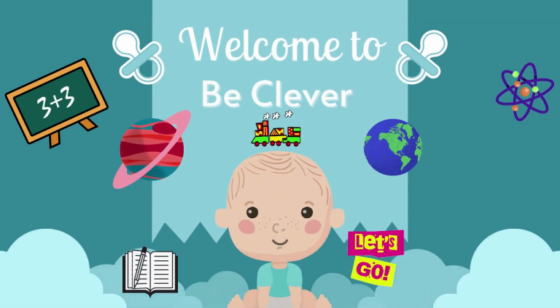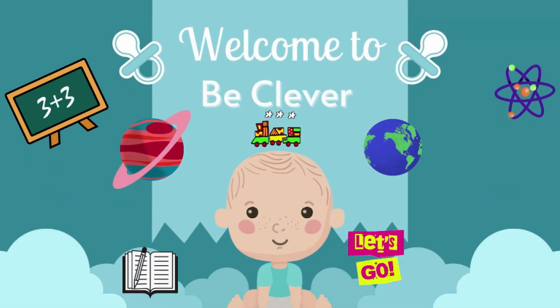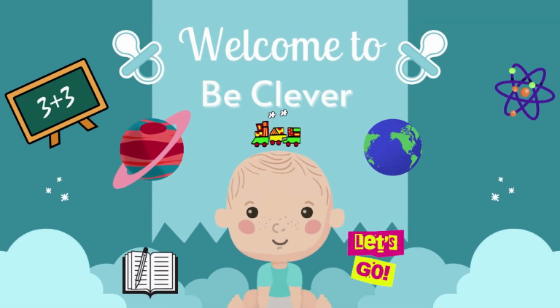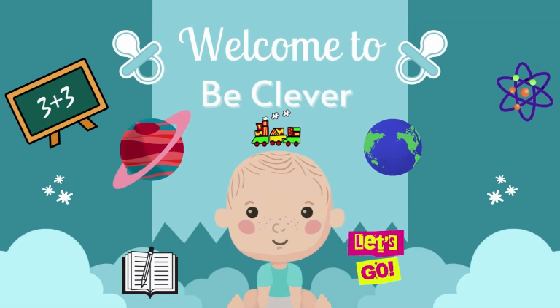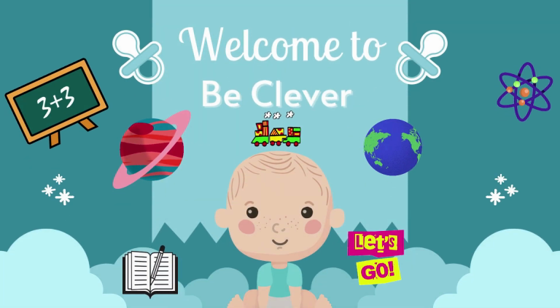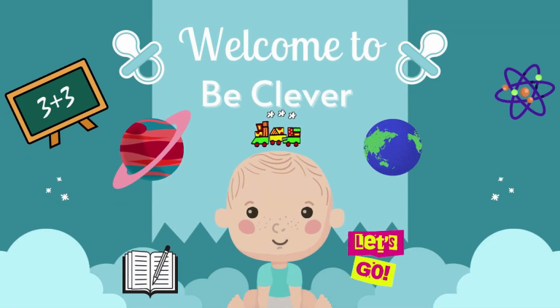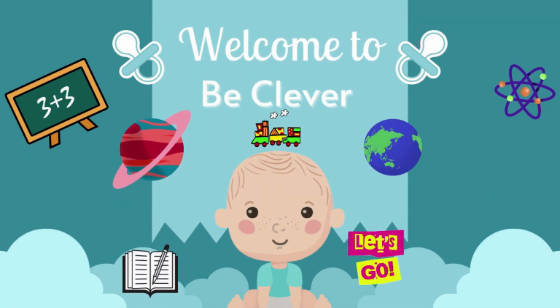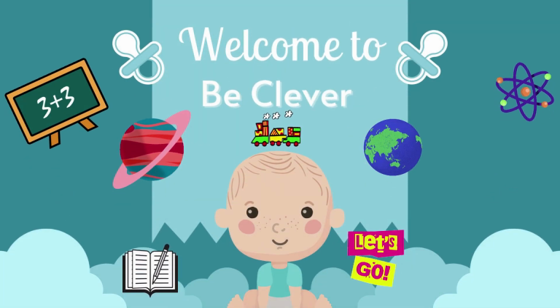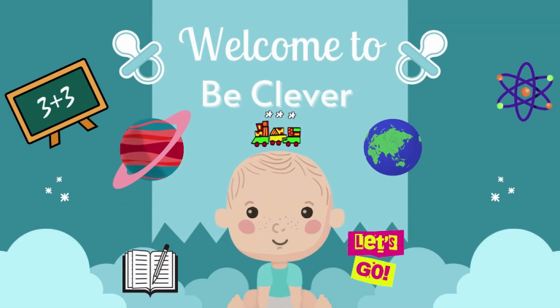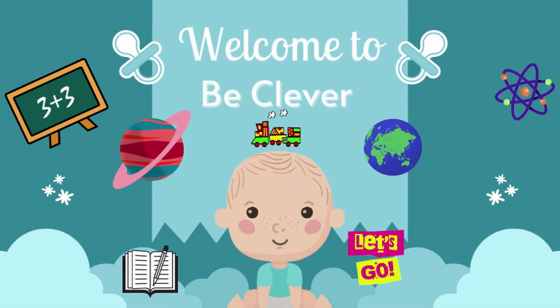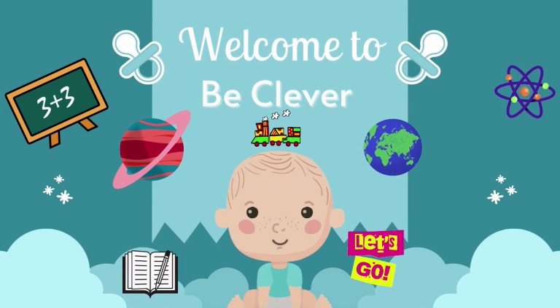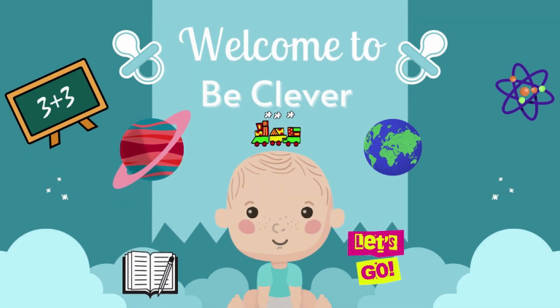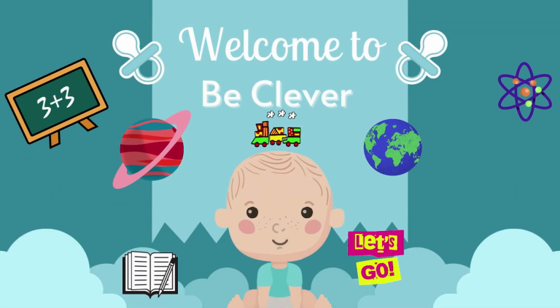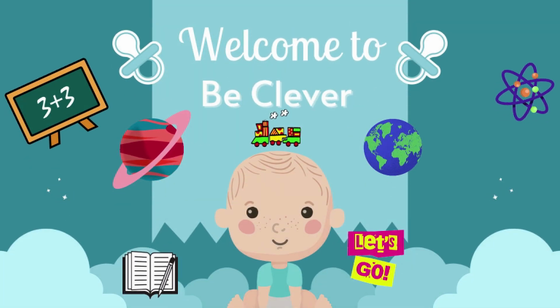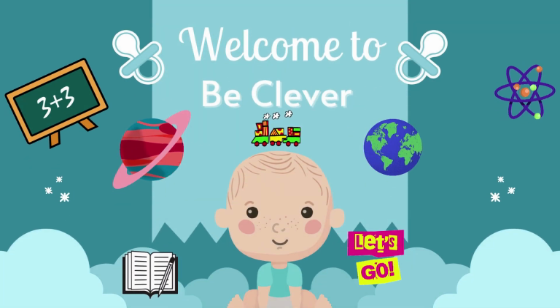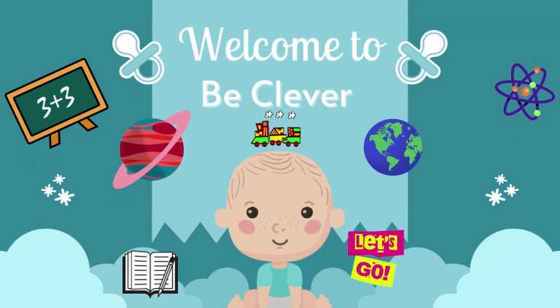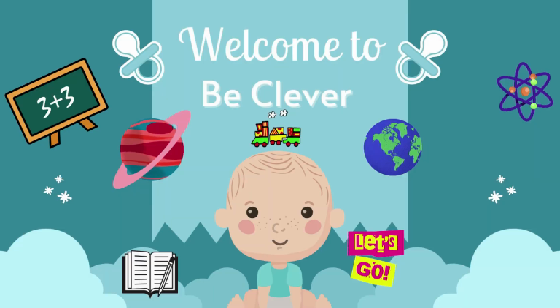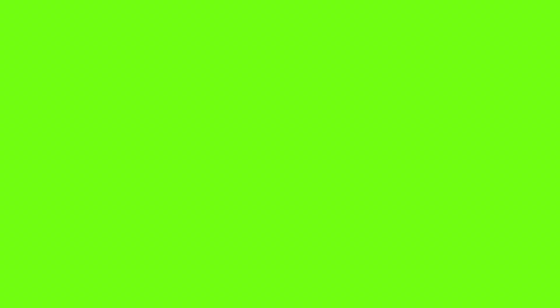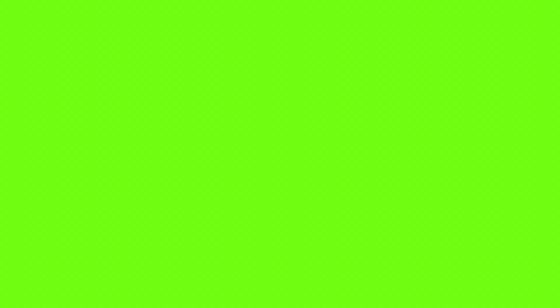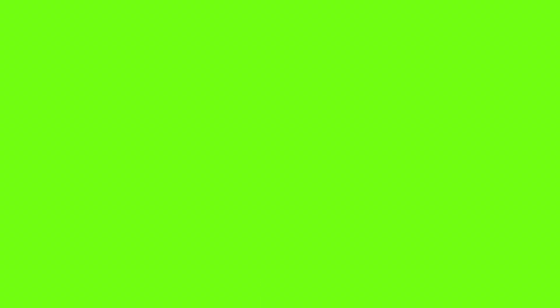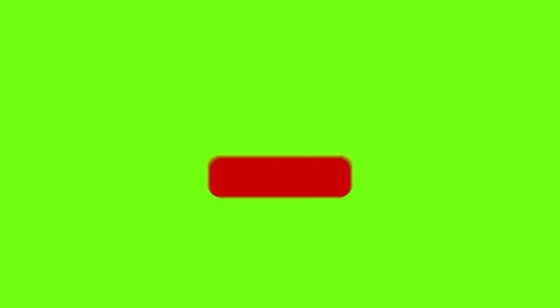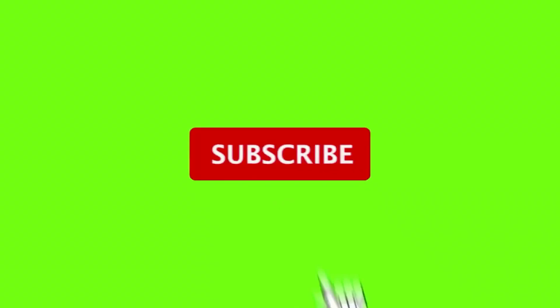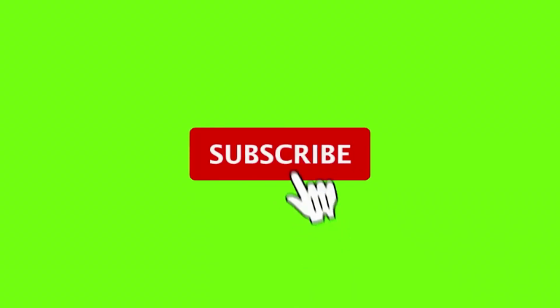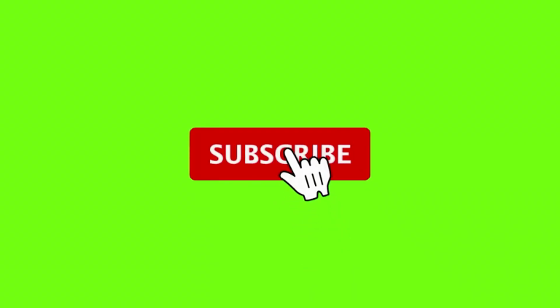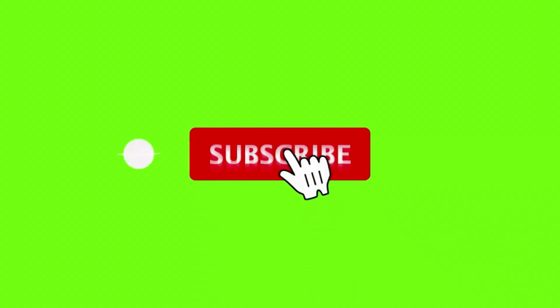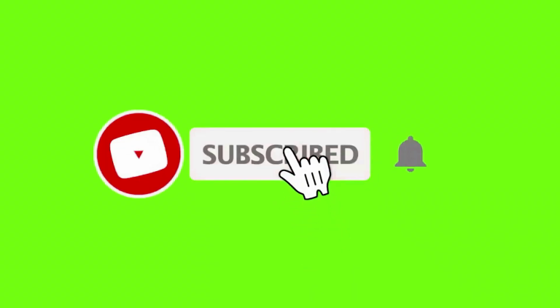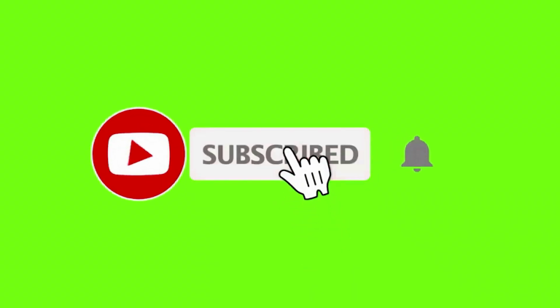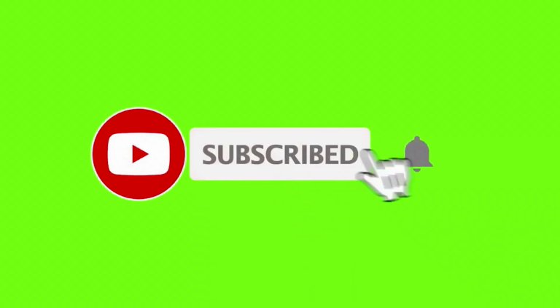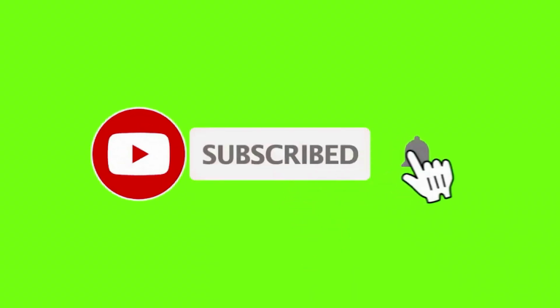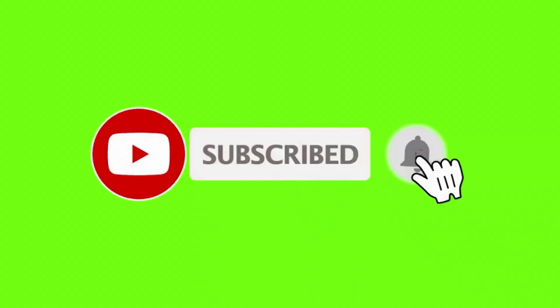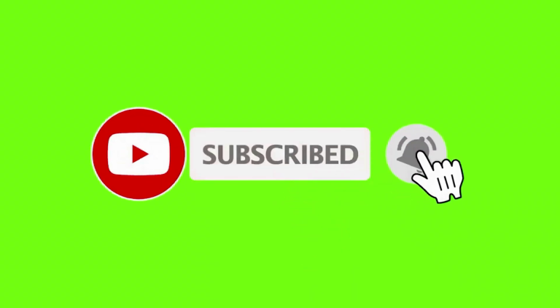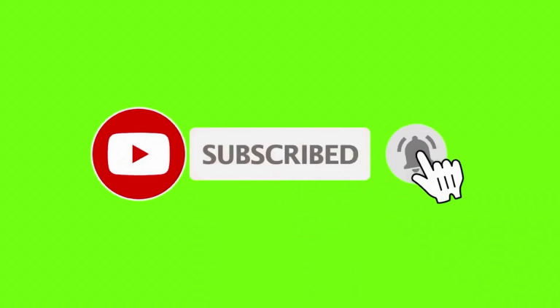Welcome to Be Clever. Please subscribe to my channel.